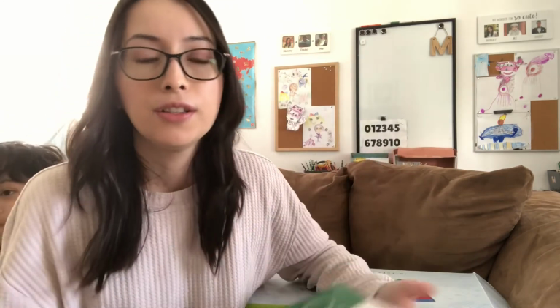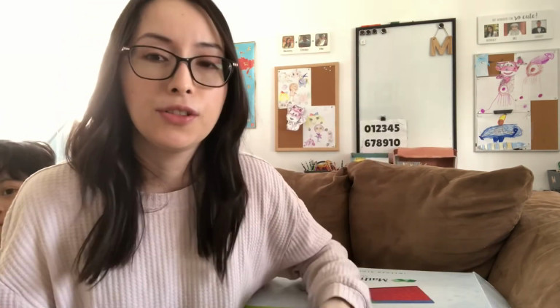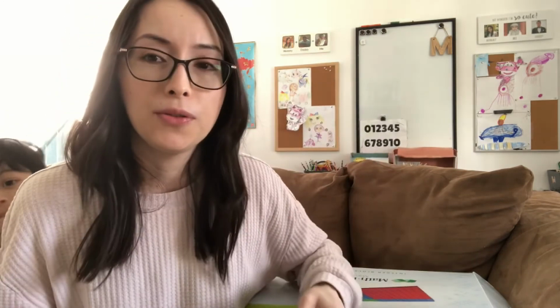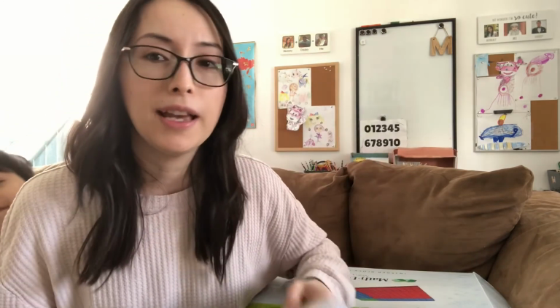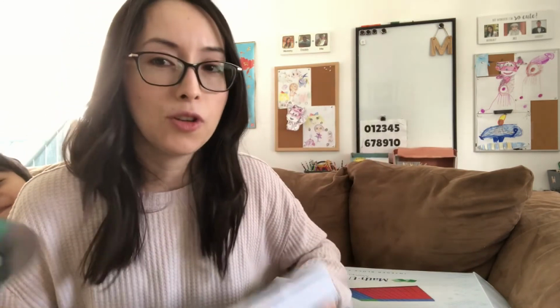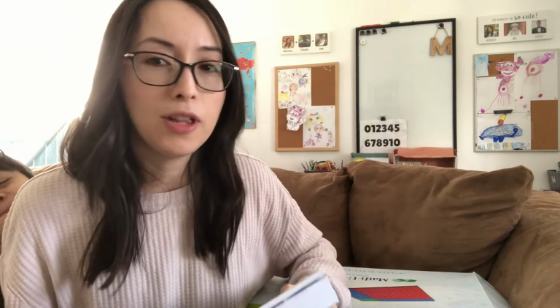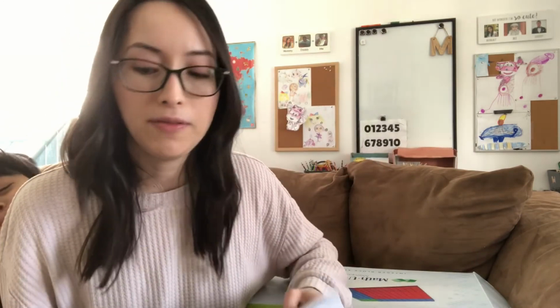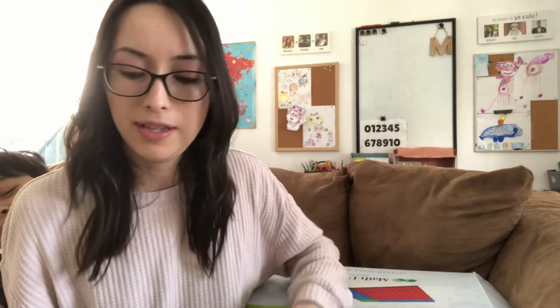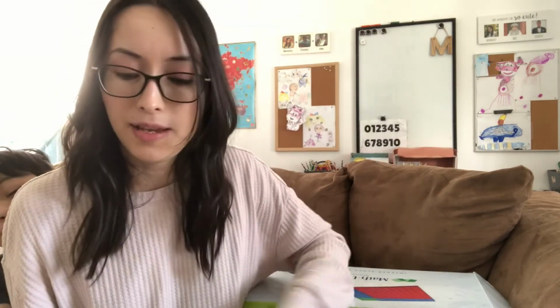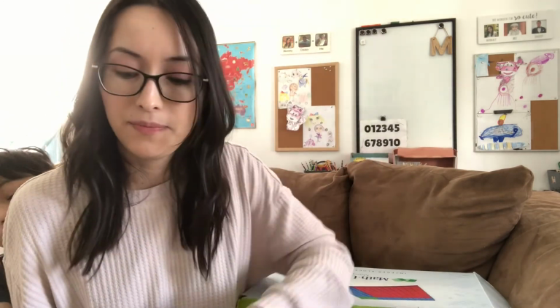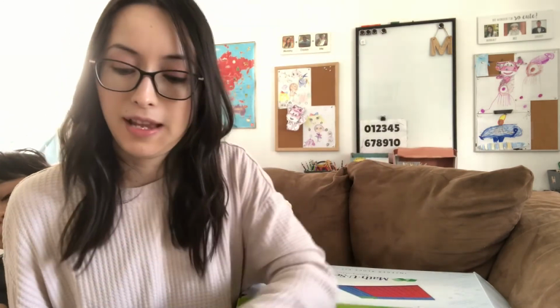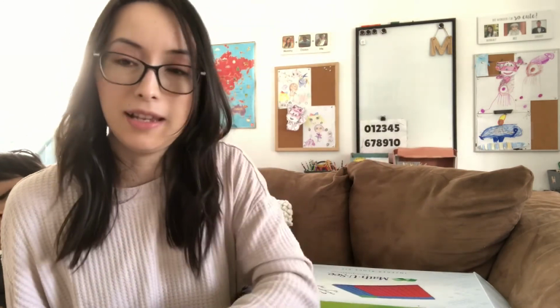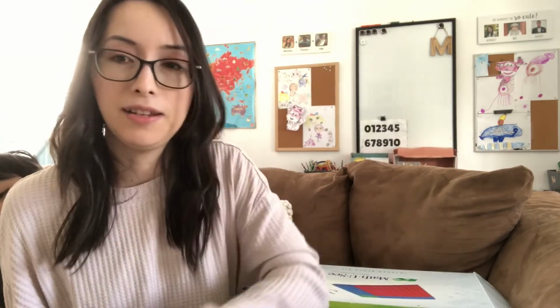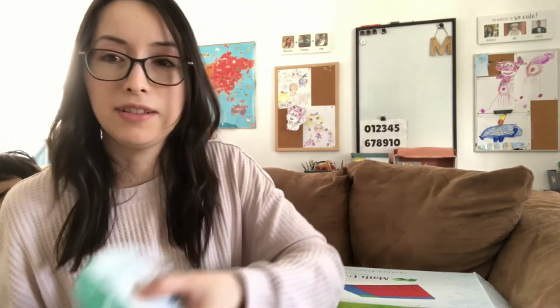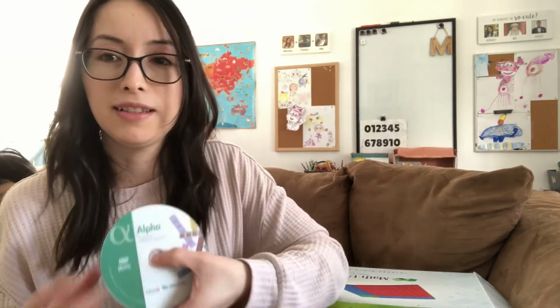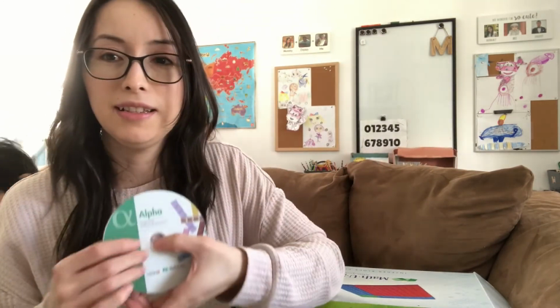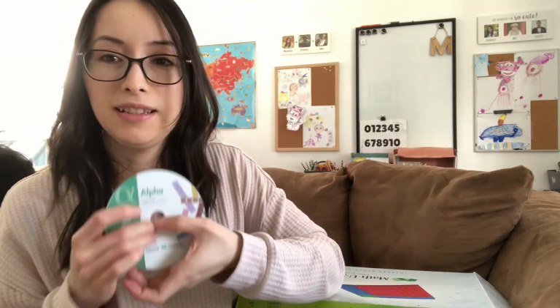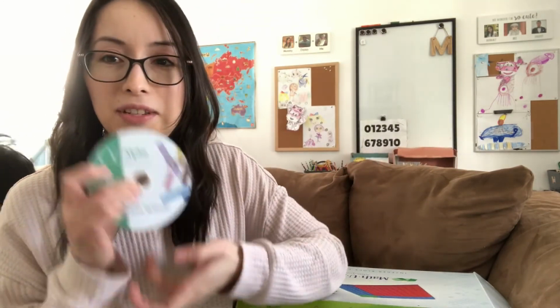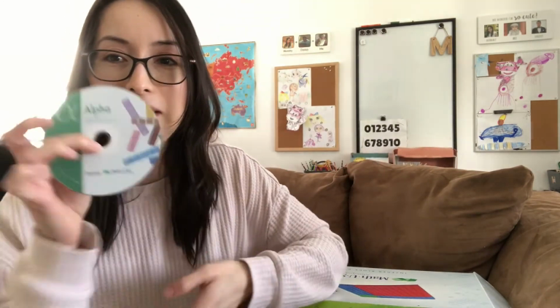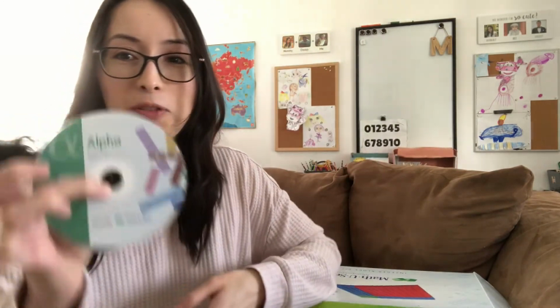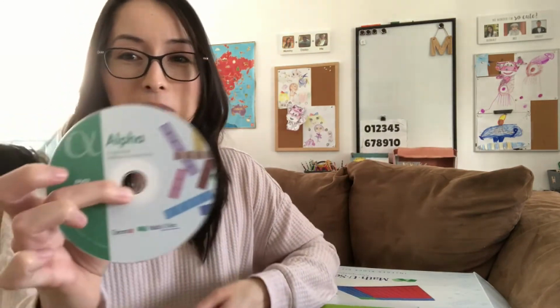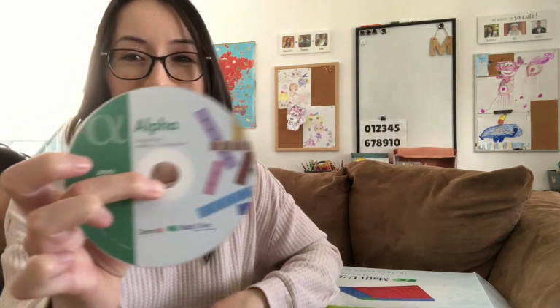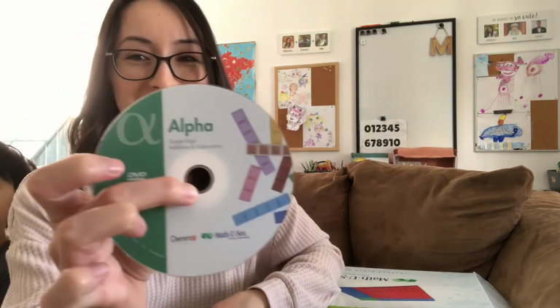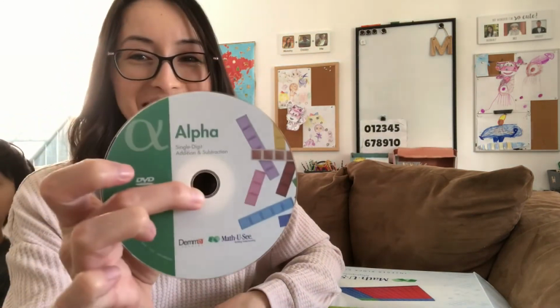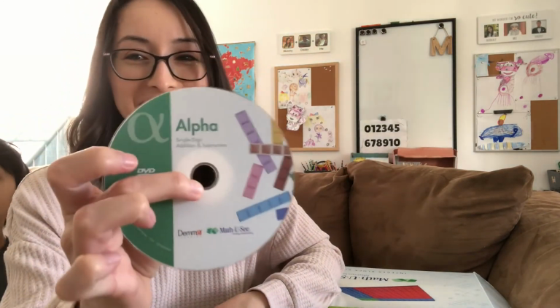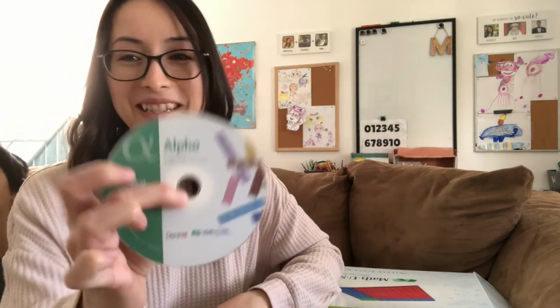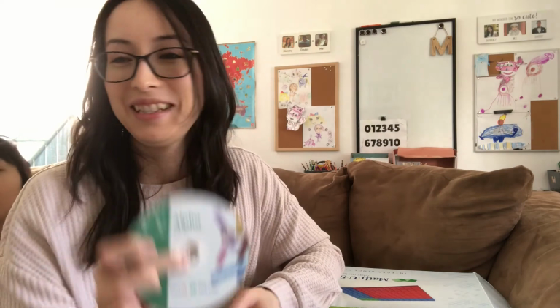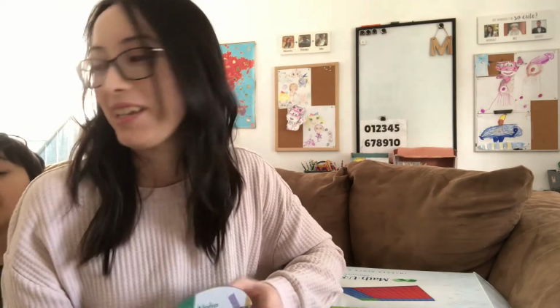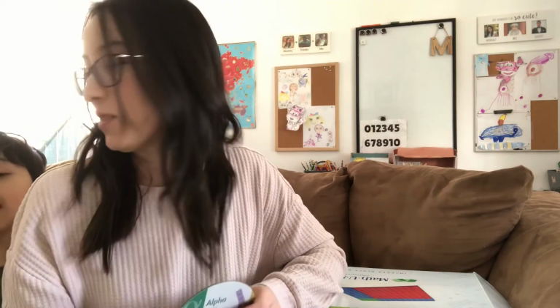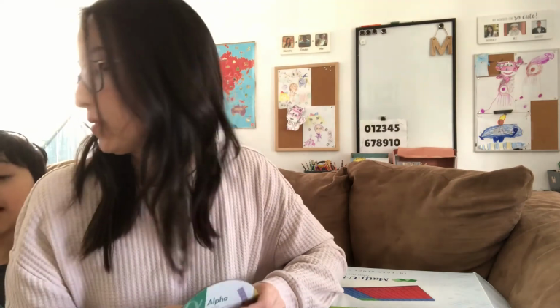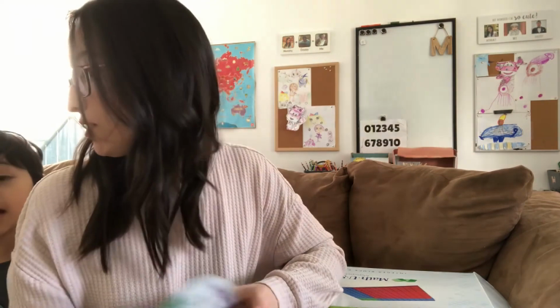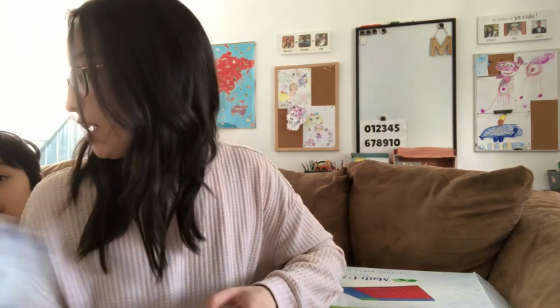That's all I have to say. Here is the DVD if you want to take a closer look at it.